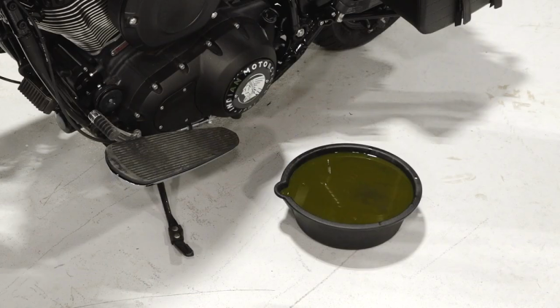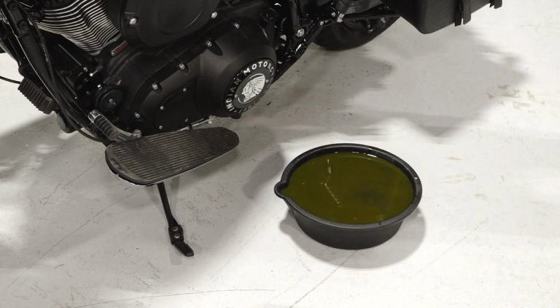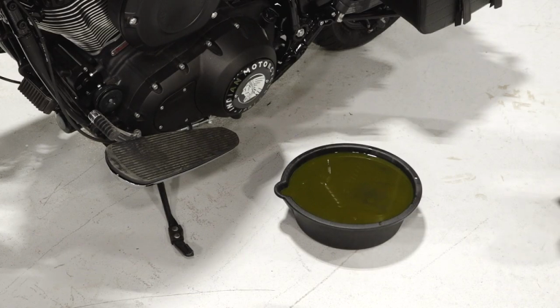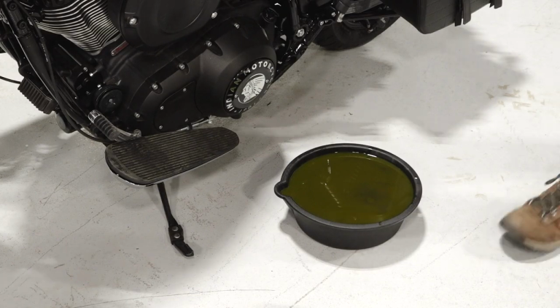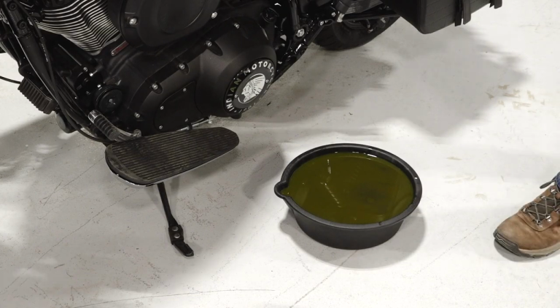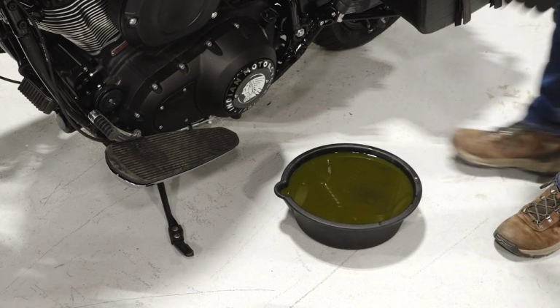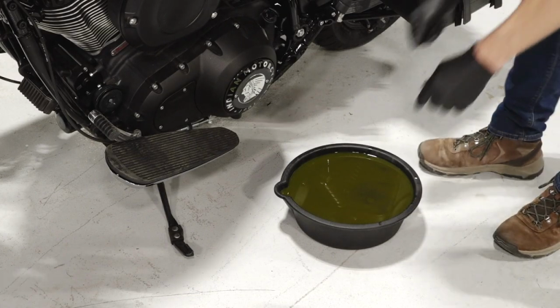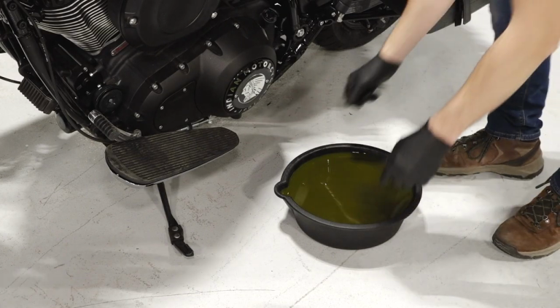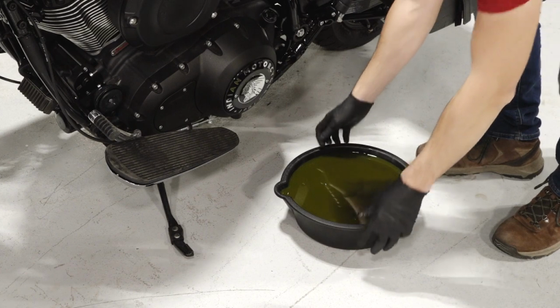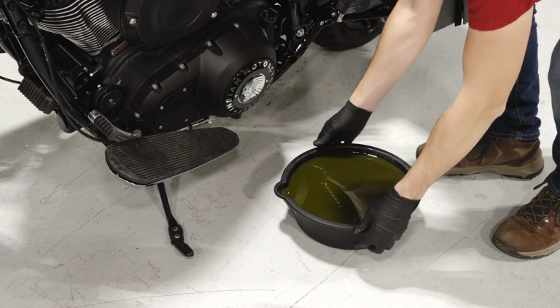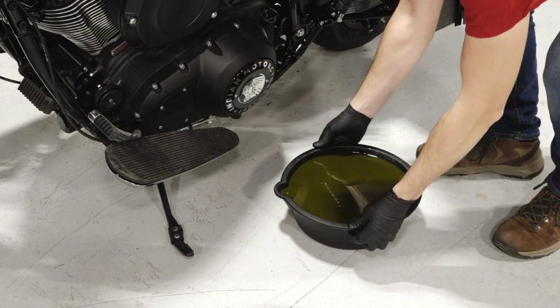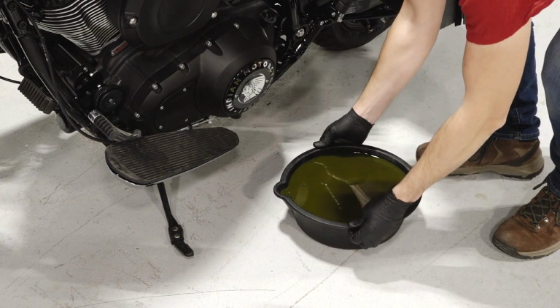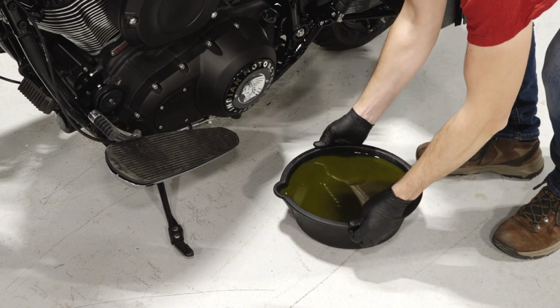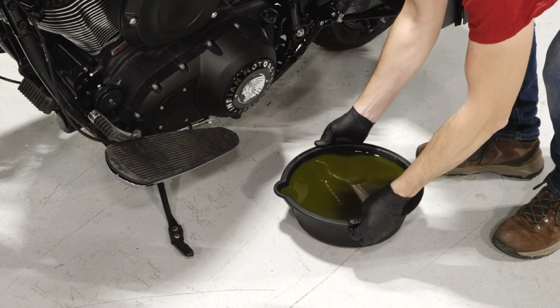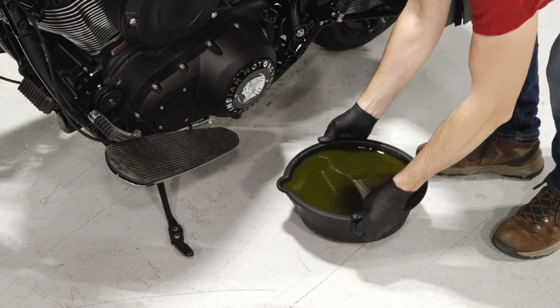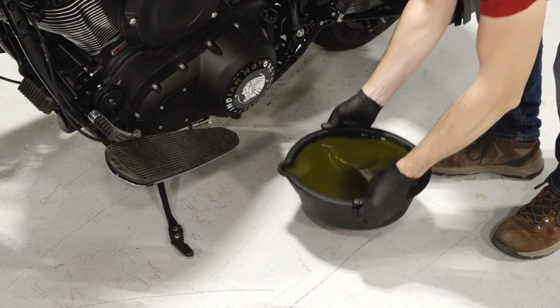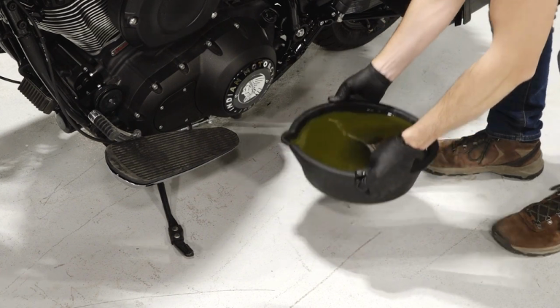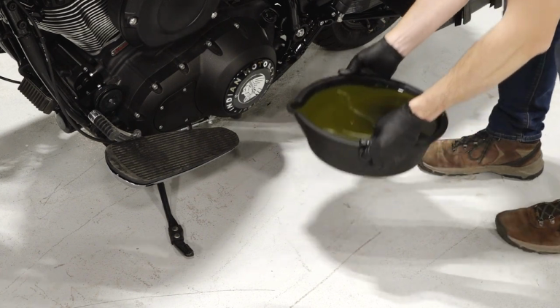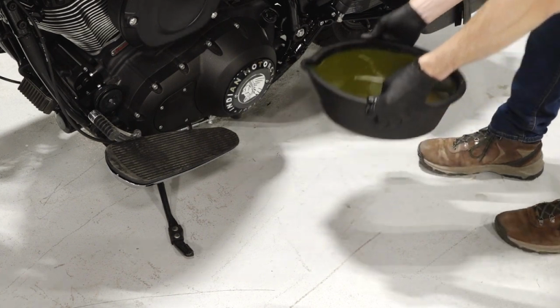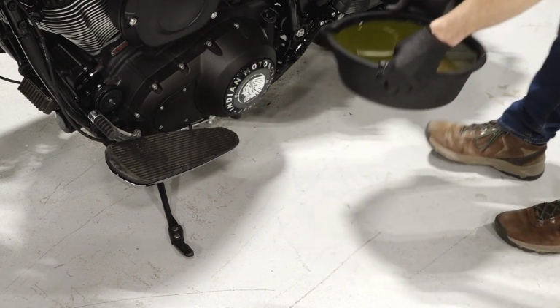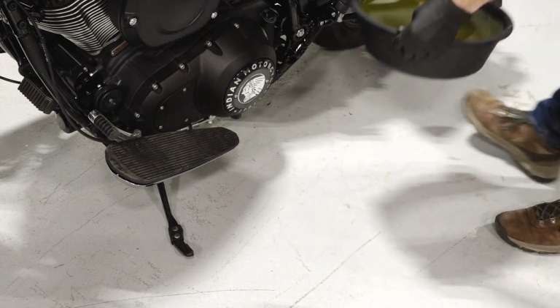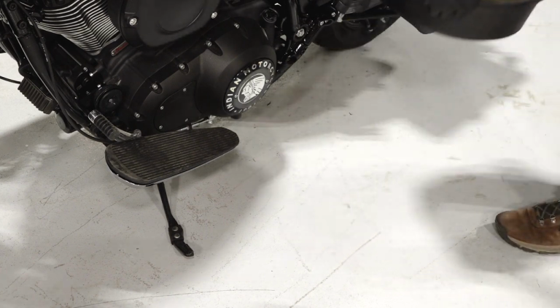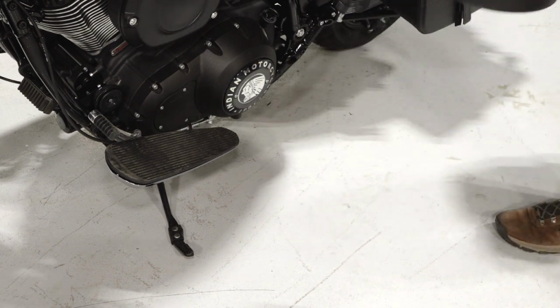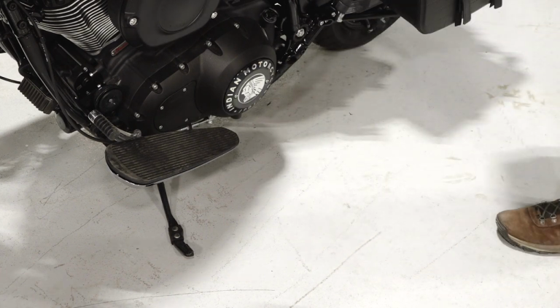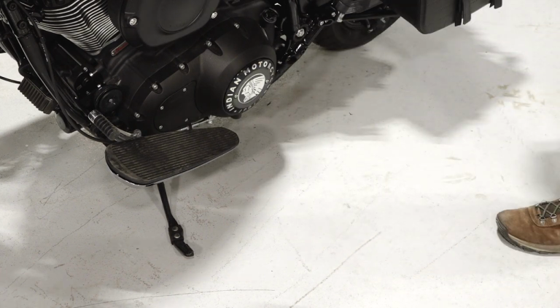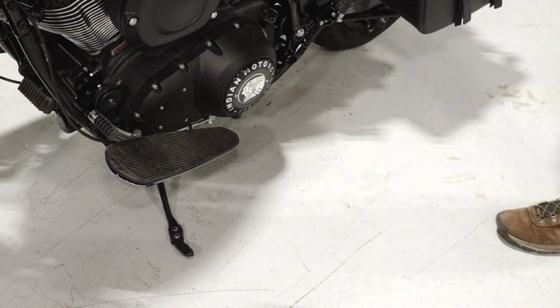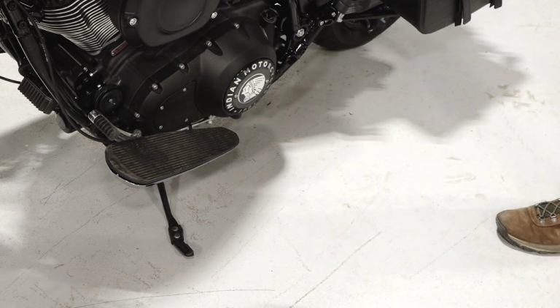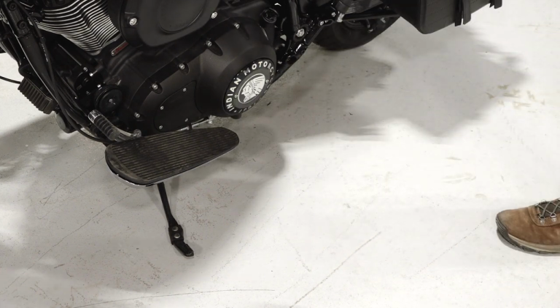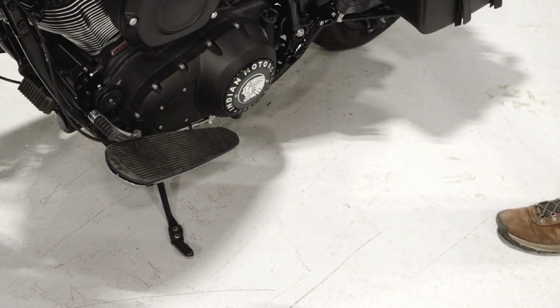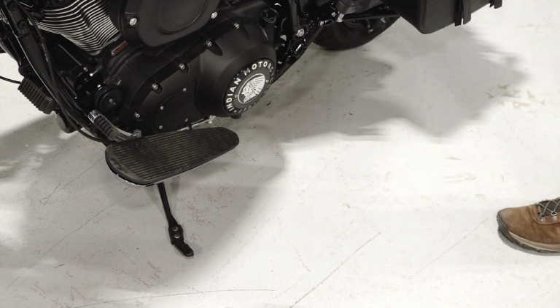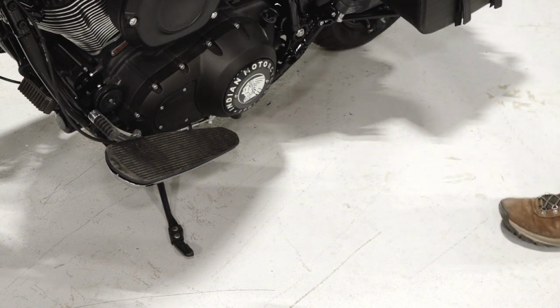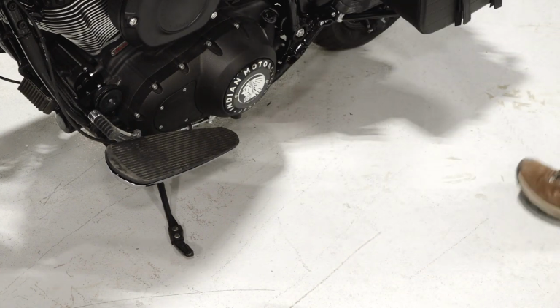Finally, dispose of the used oil and filter properly at your local recycling center.